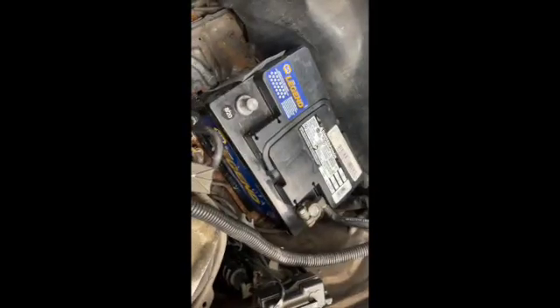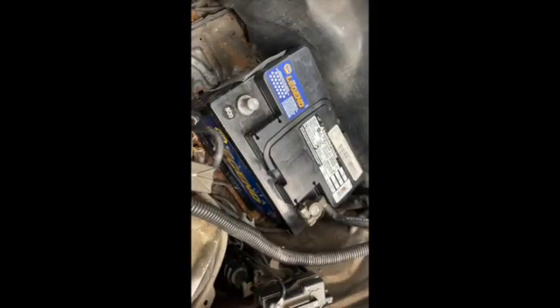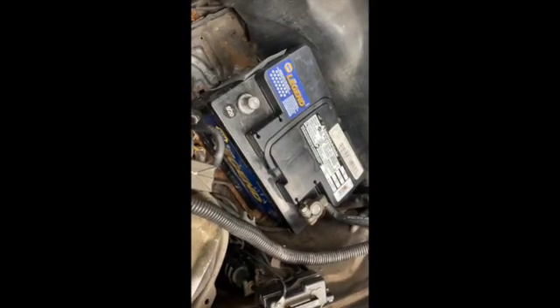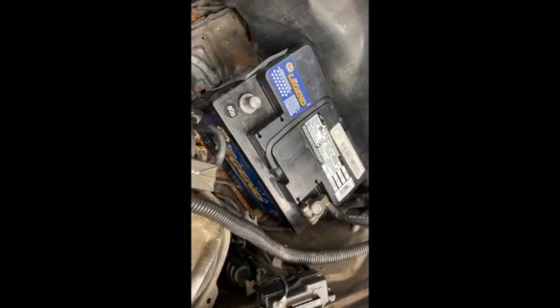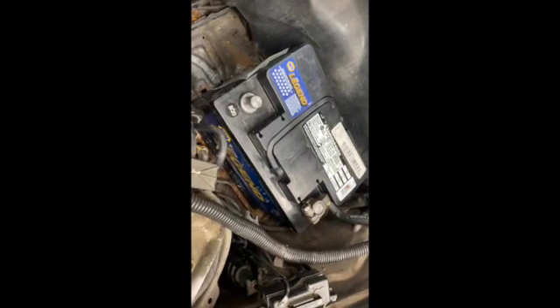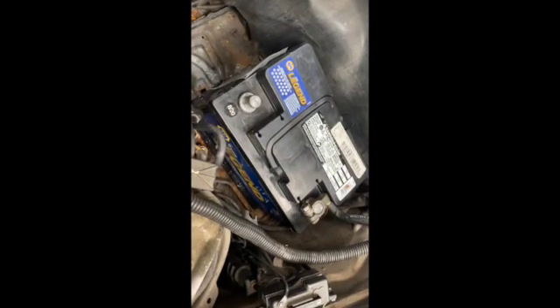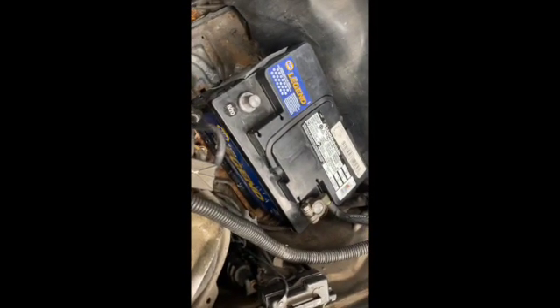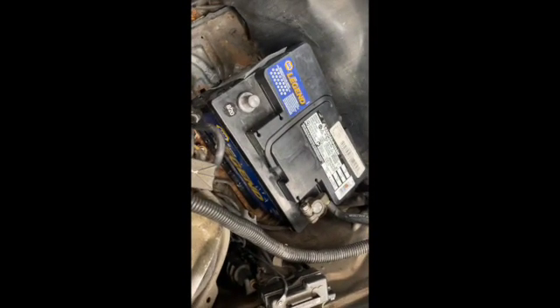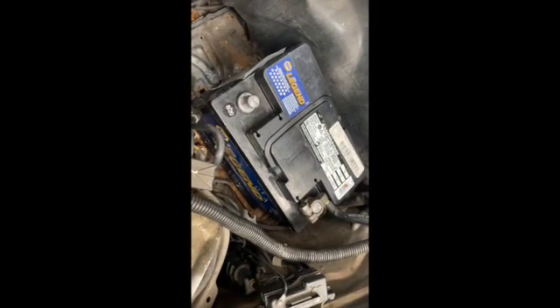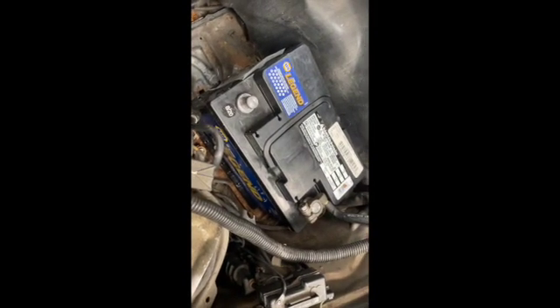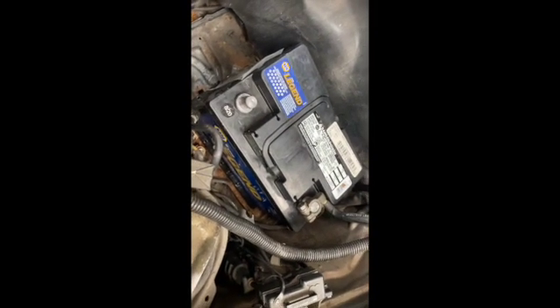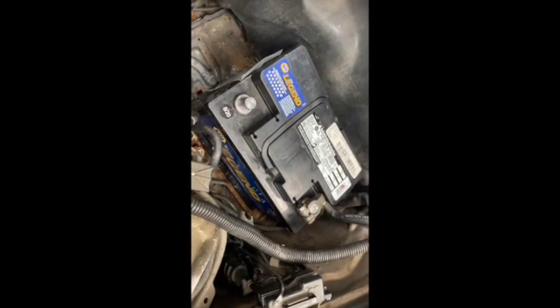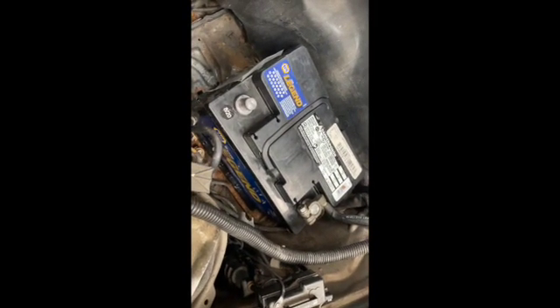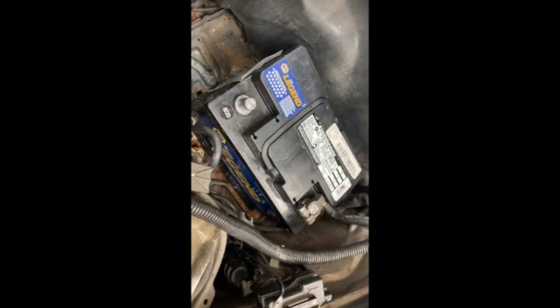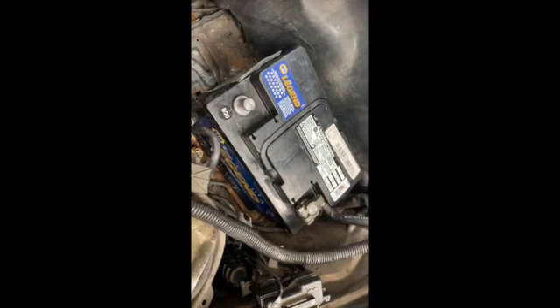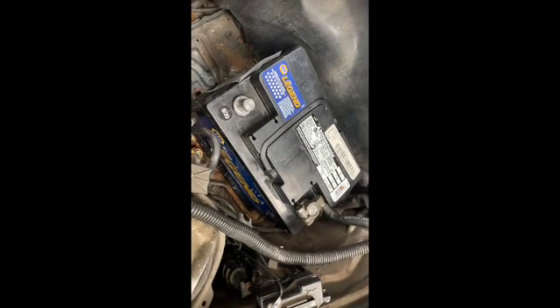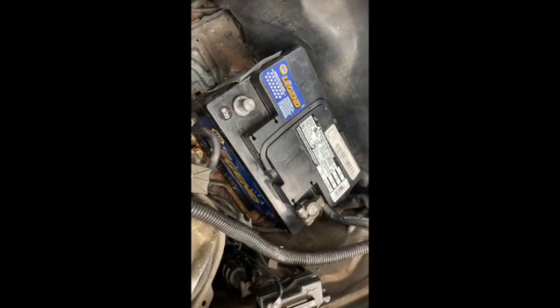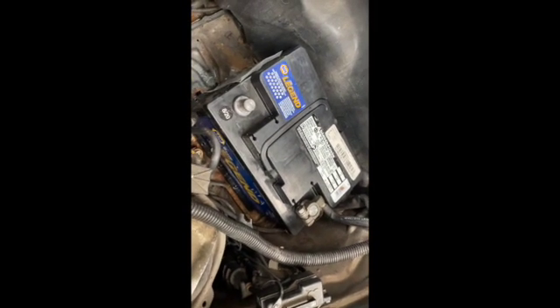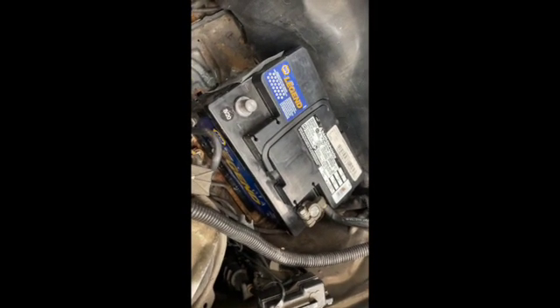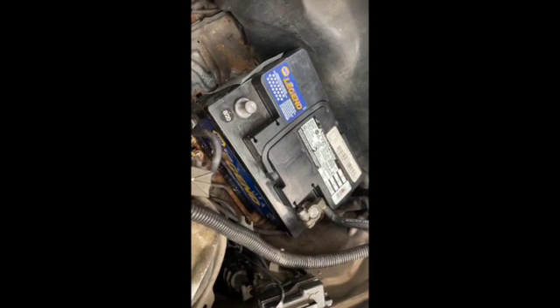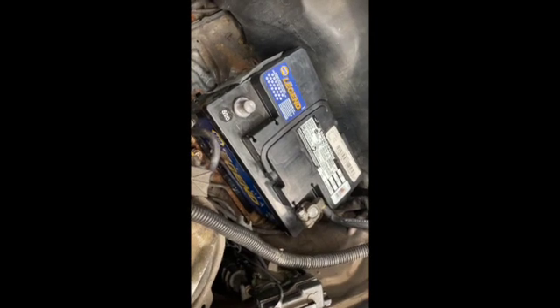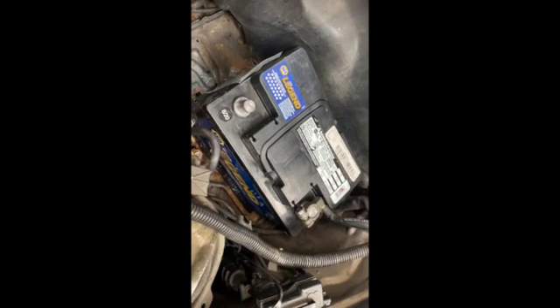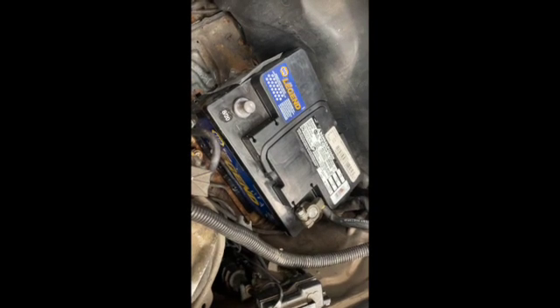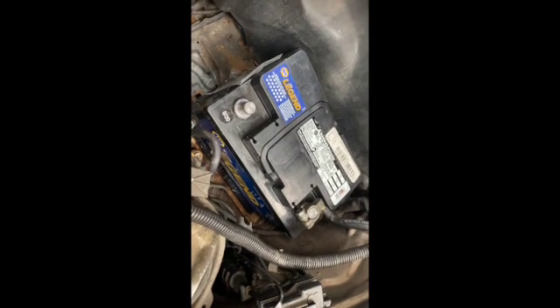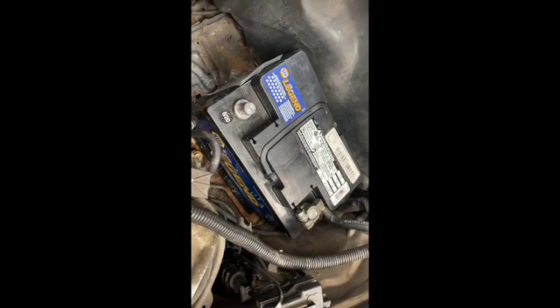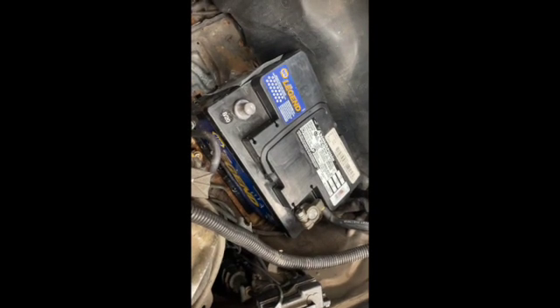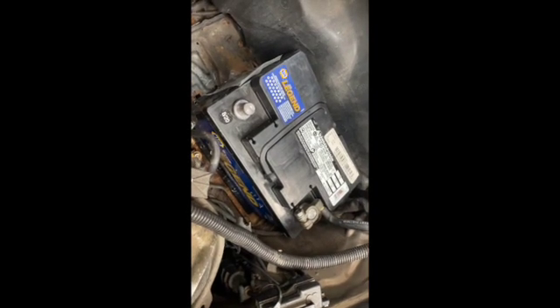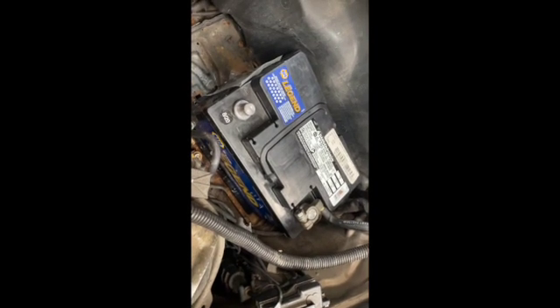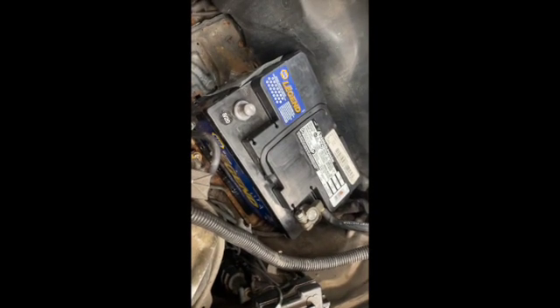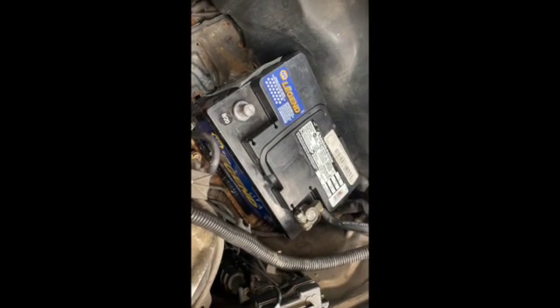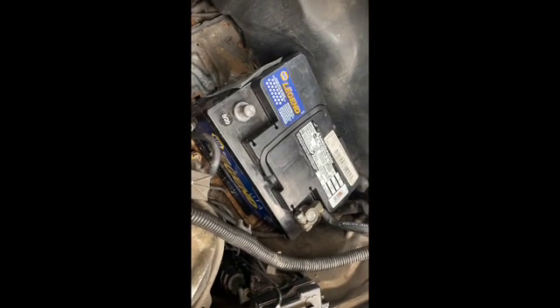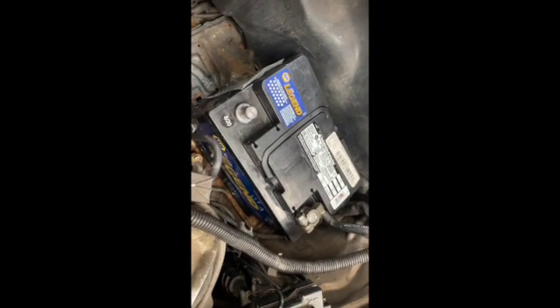Before we get started, we want to make sure the battery is disconnected. Disconnect the negative here and we're good to go.